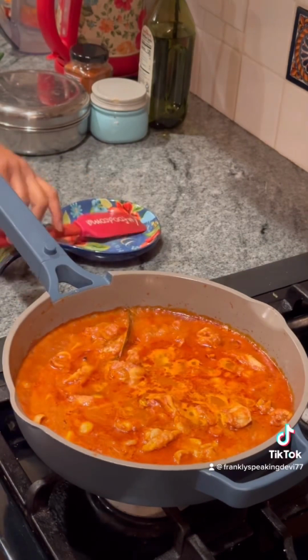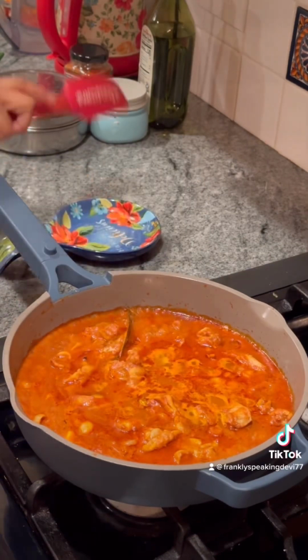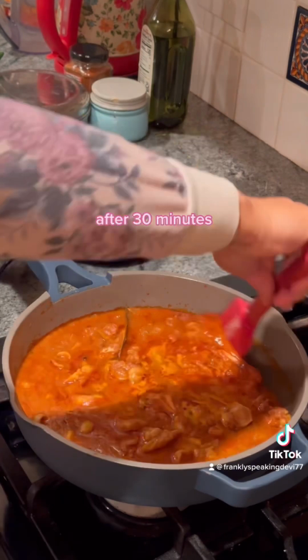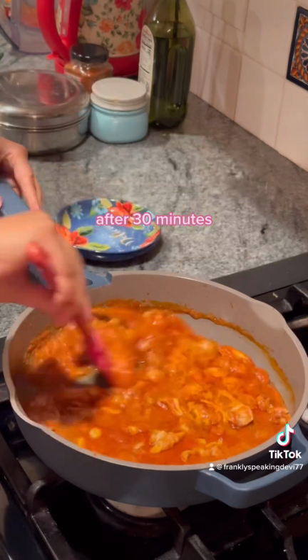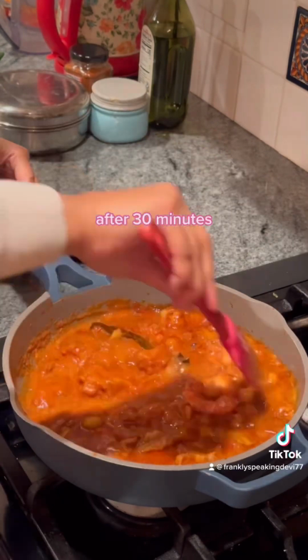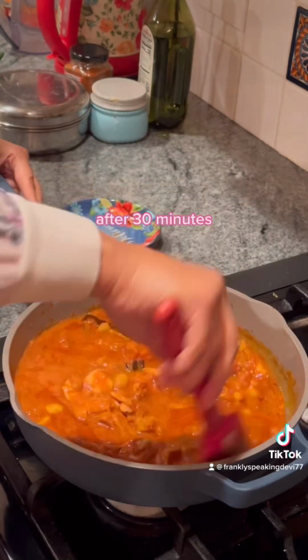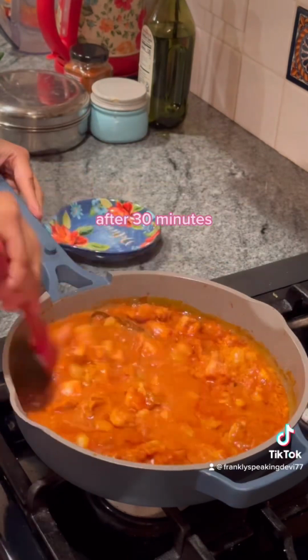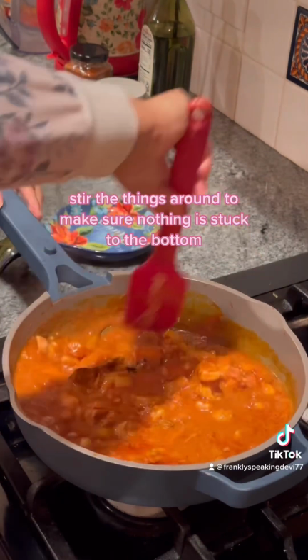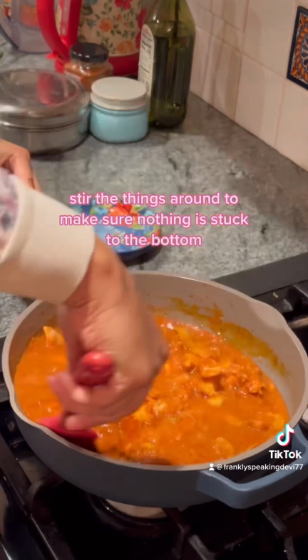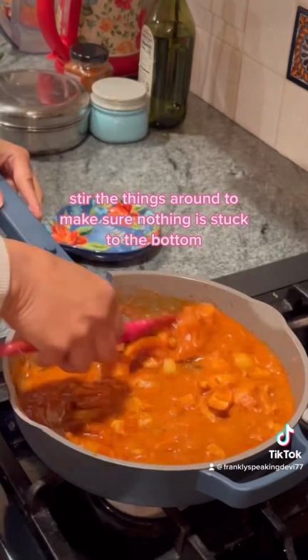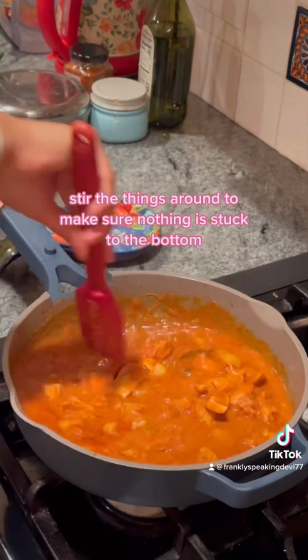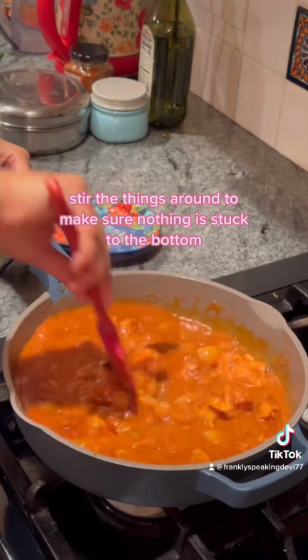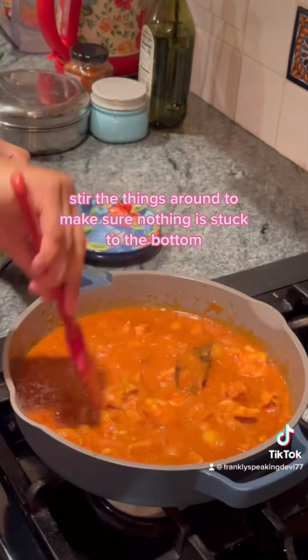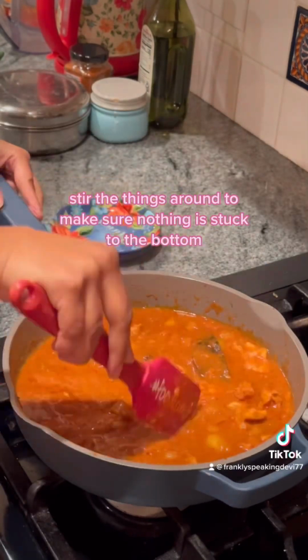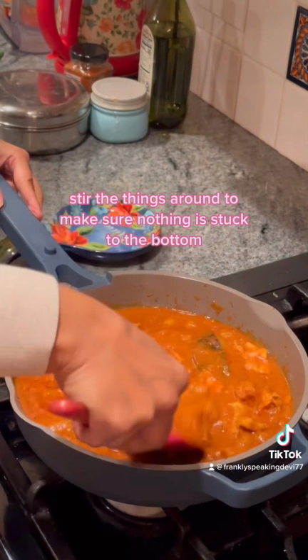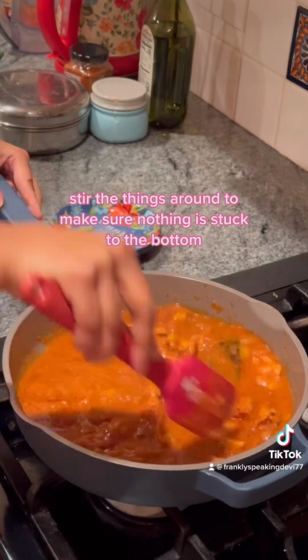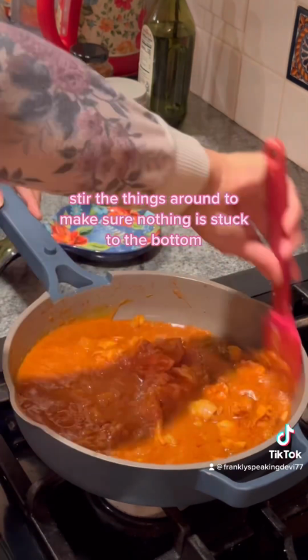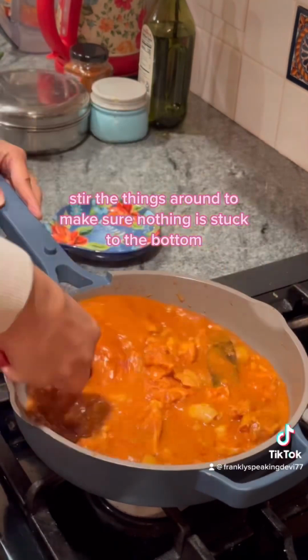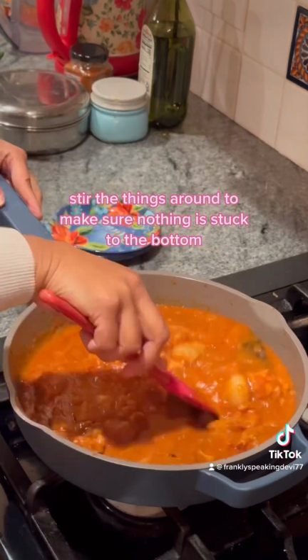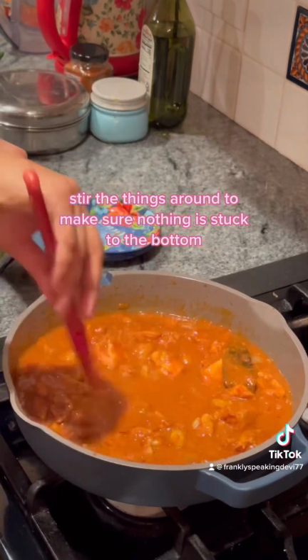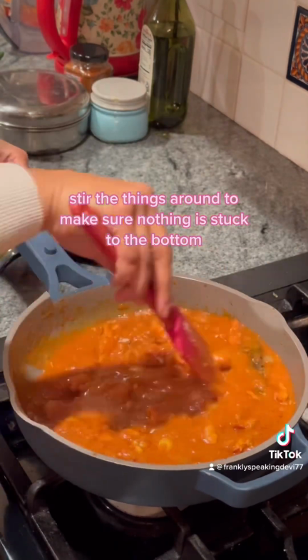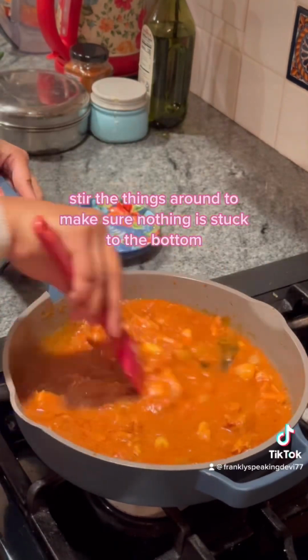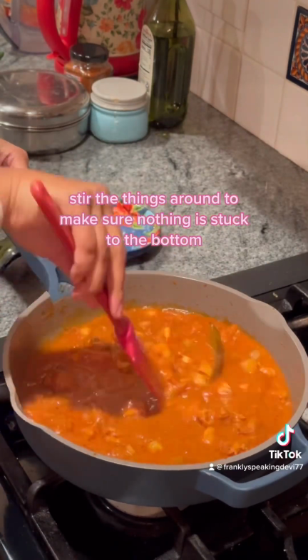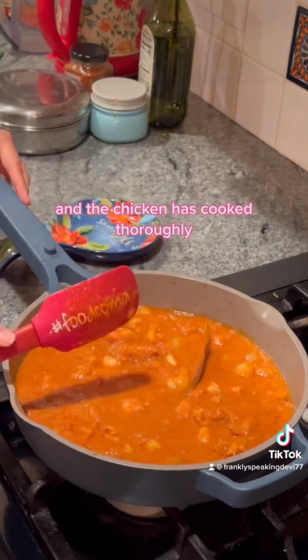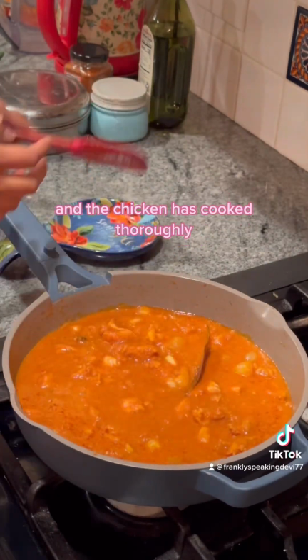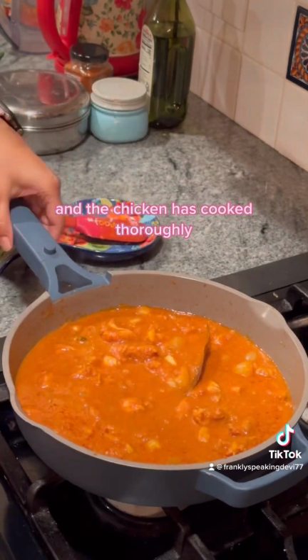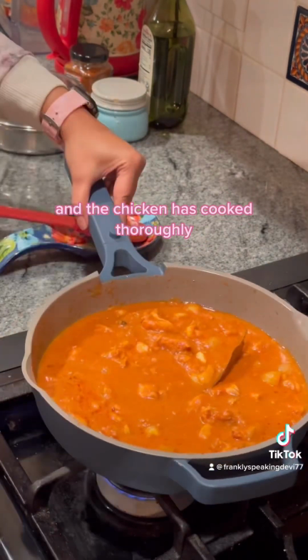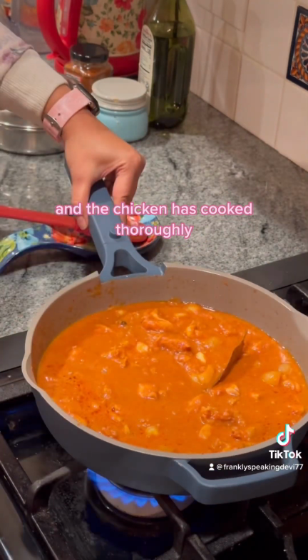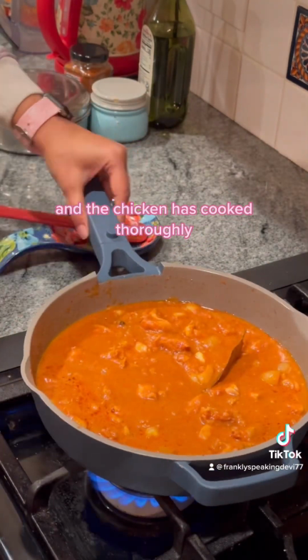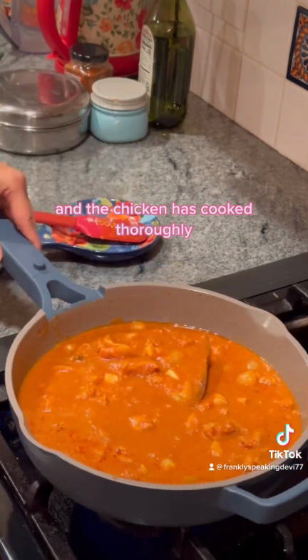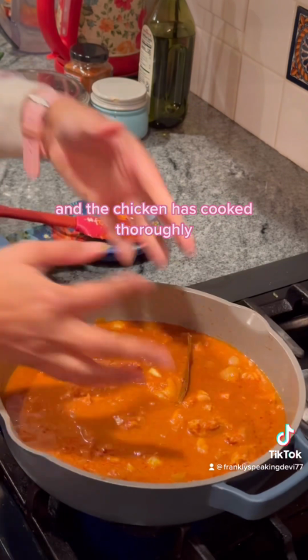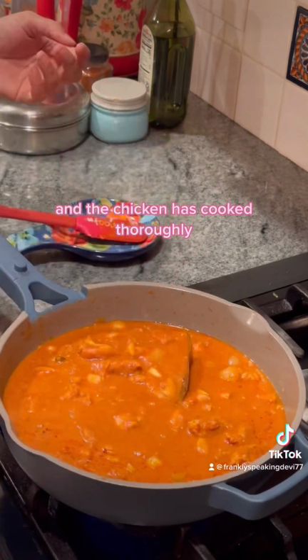Once the bubble is achieved, reduce your heat to low and cook for 30 full minutes covered. After 30 minutes, stir things around to make sure nothing is stuck to the bottom and the chicken has cooked thoroughly.